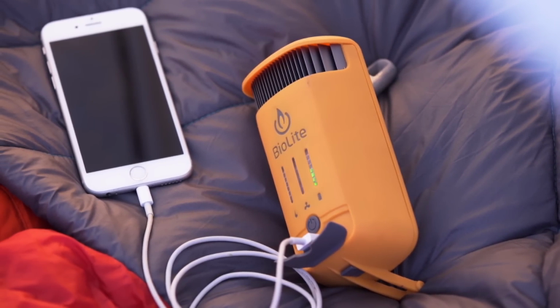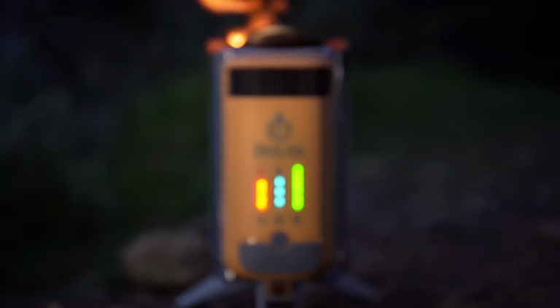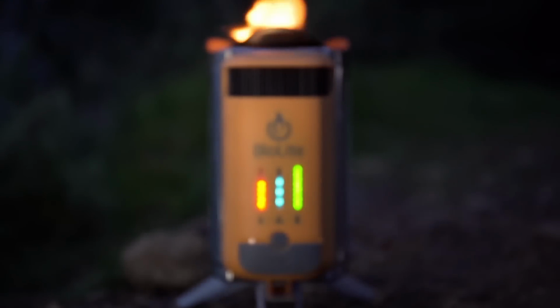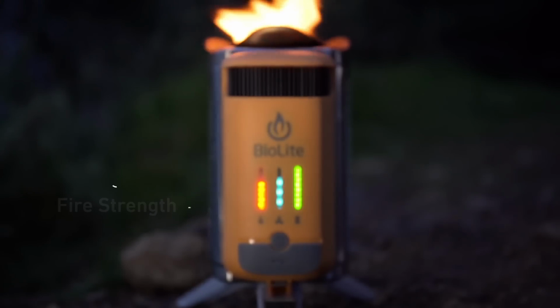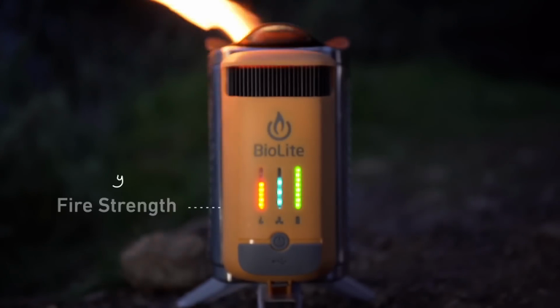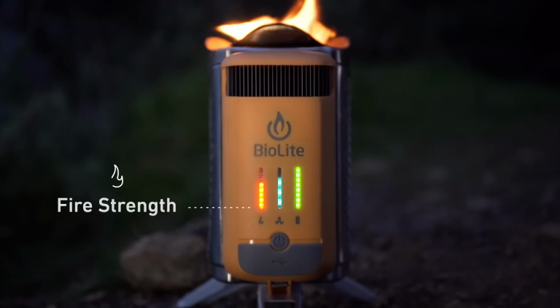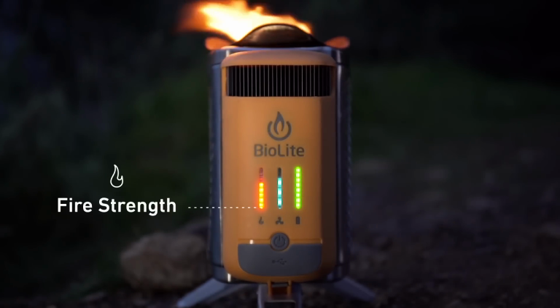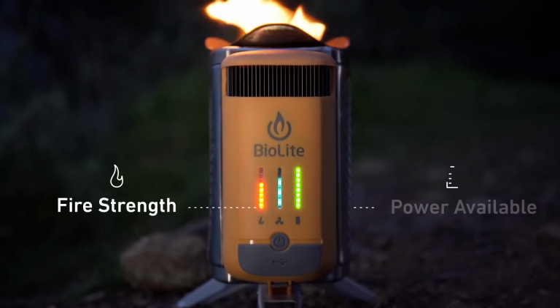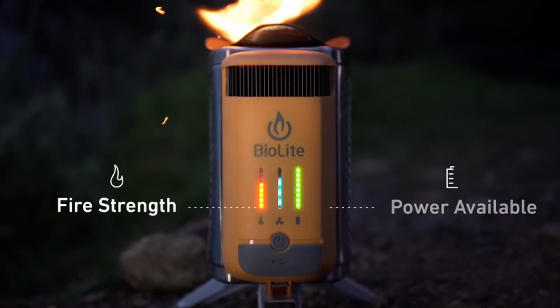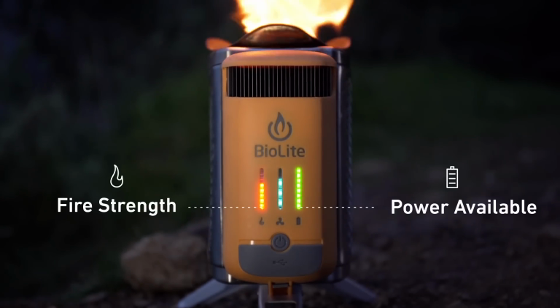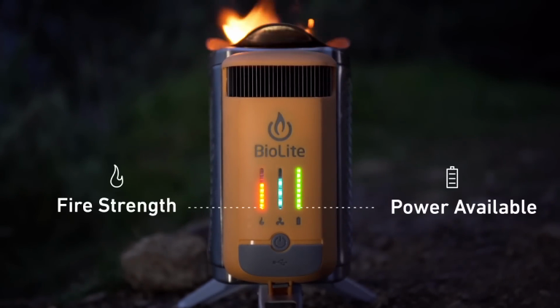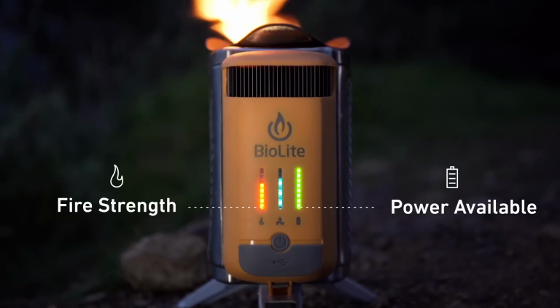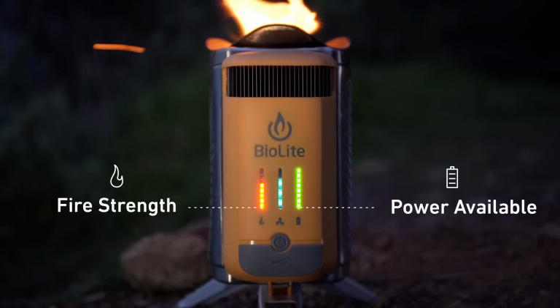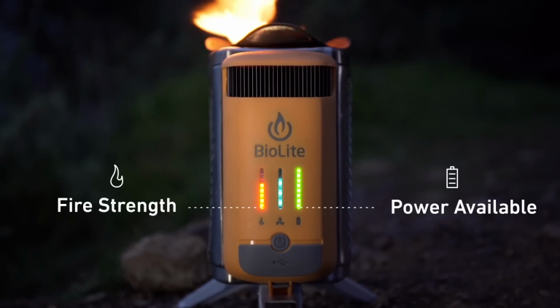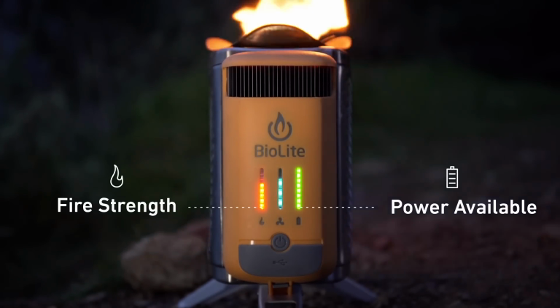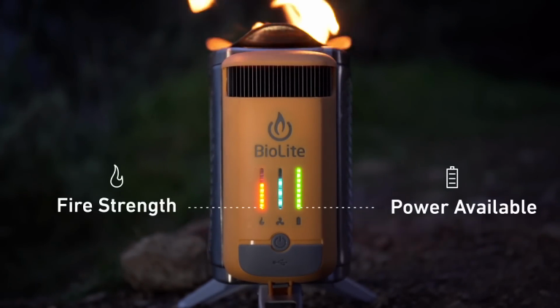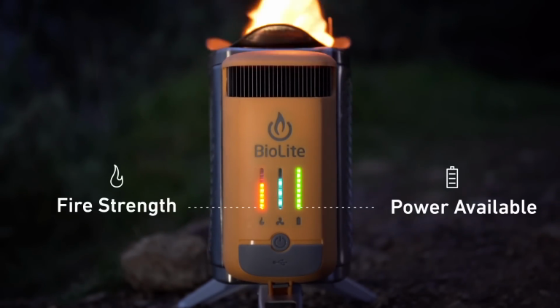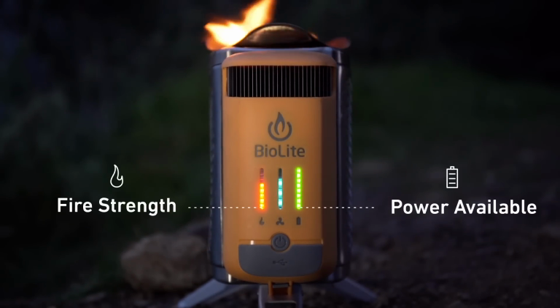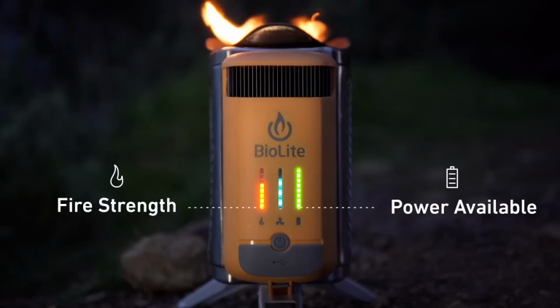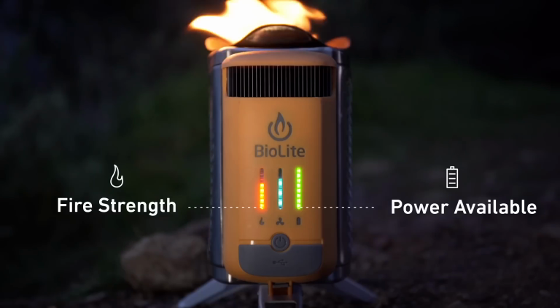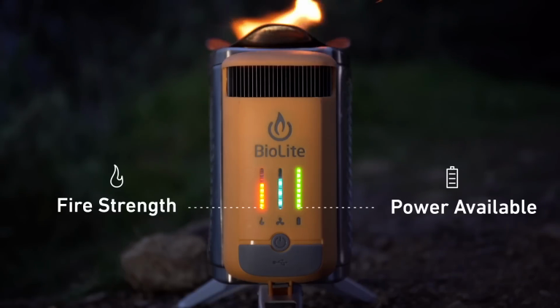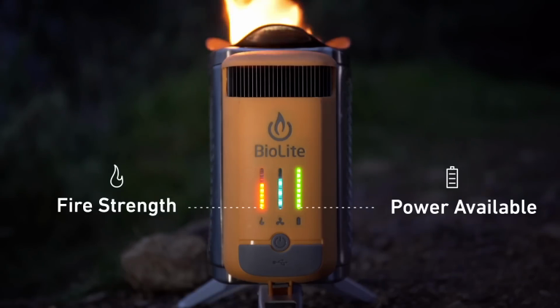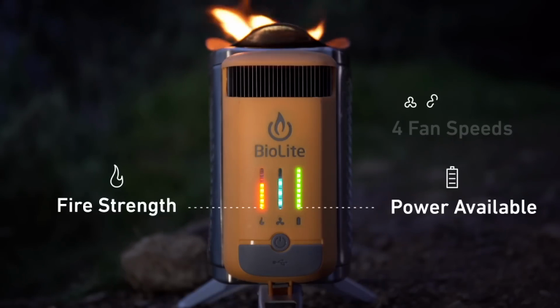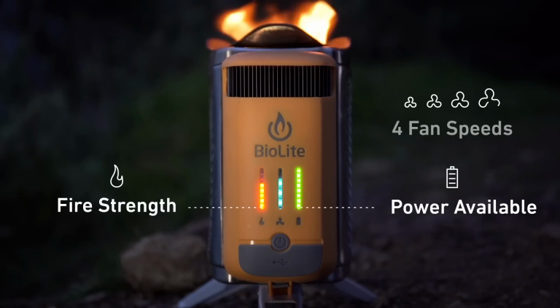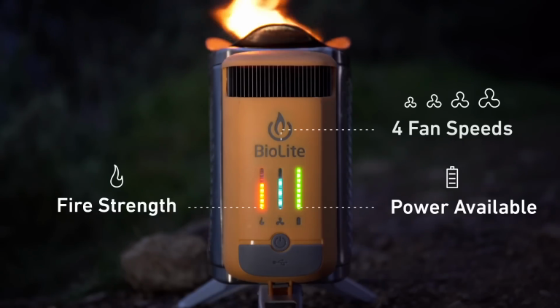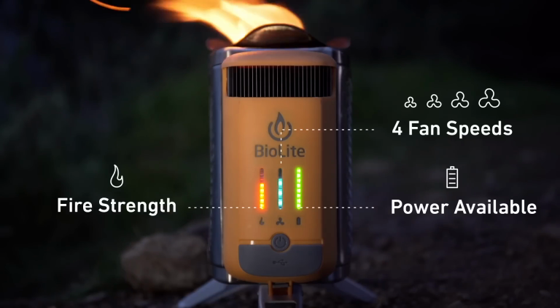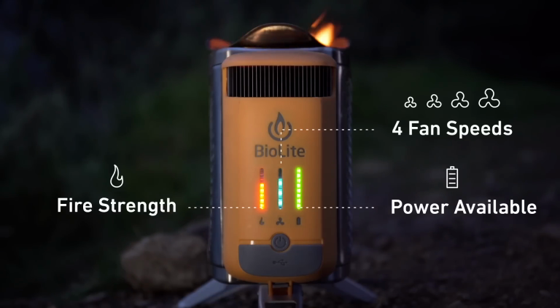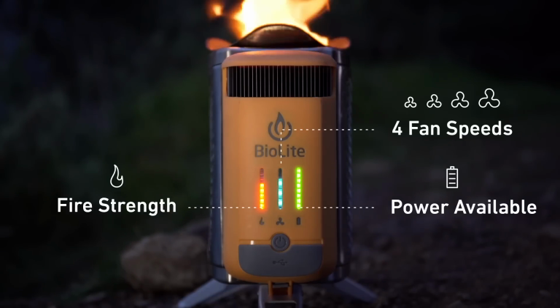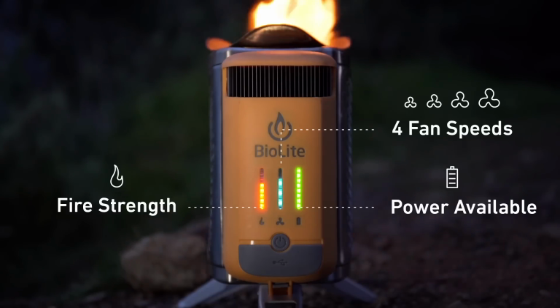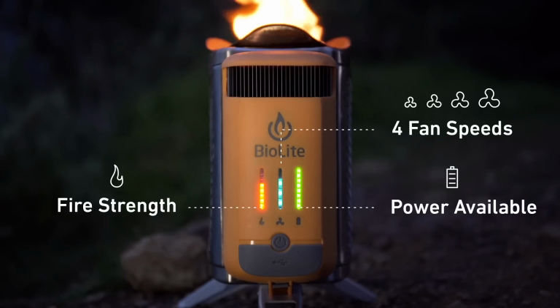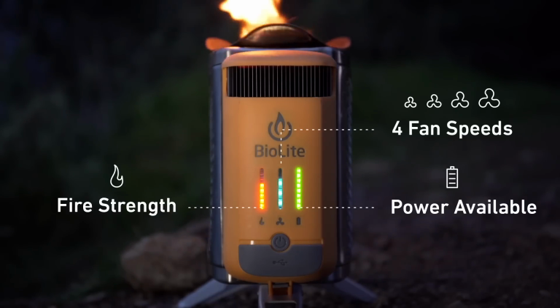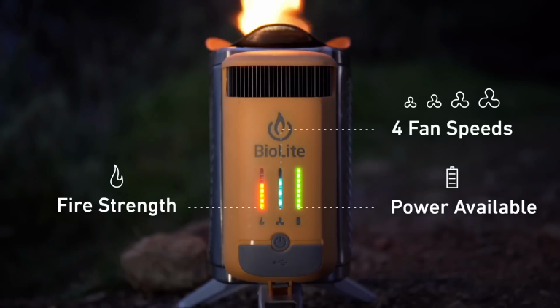The updated LED interface provides real-time feedback on what's going on inside and features four fan speeds to control the size of your fire.